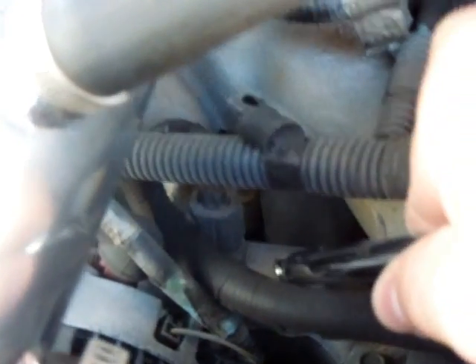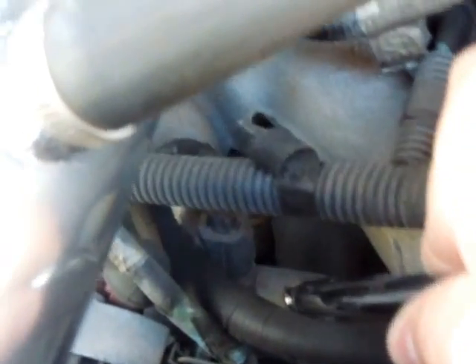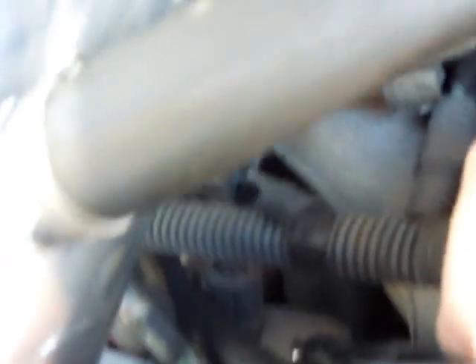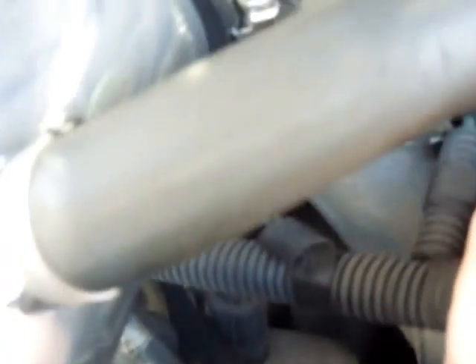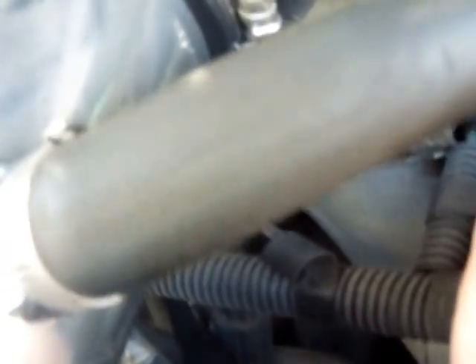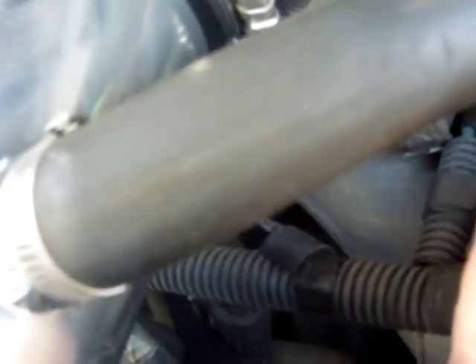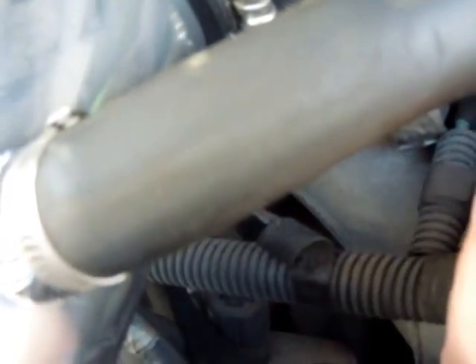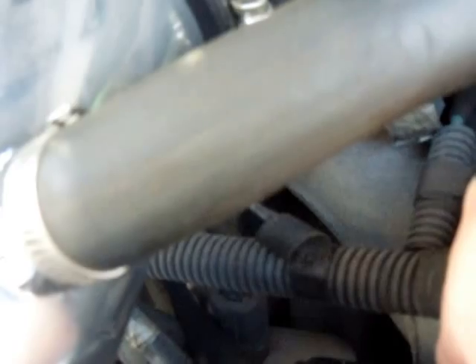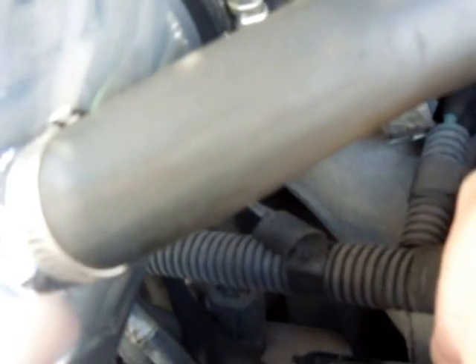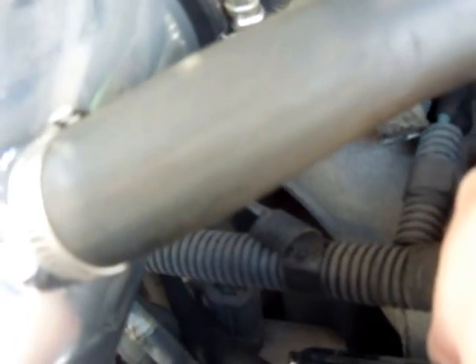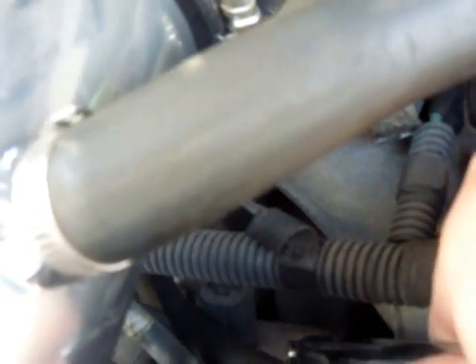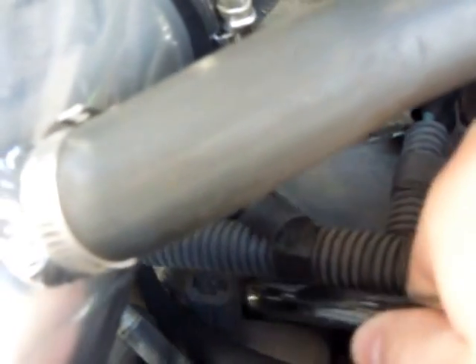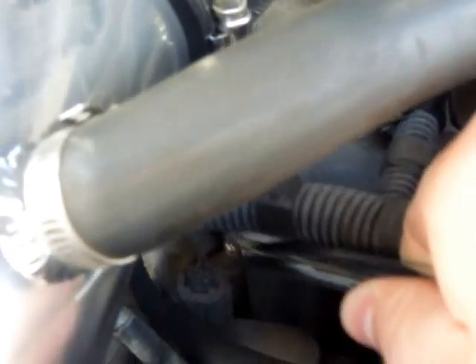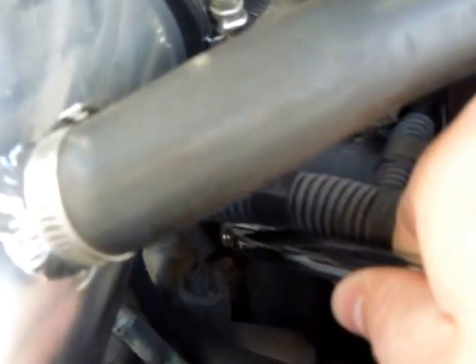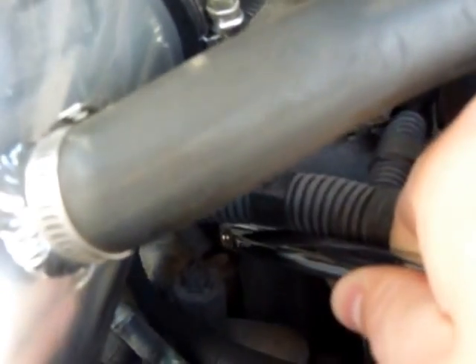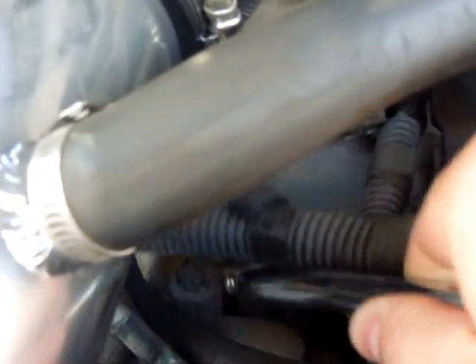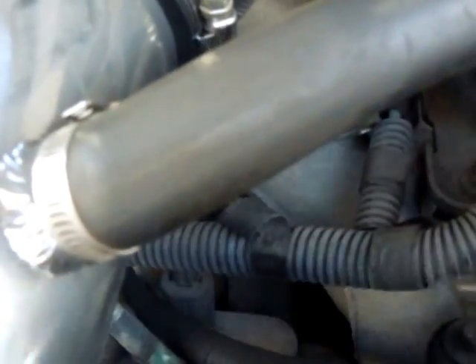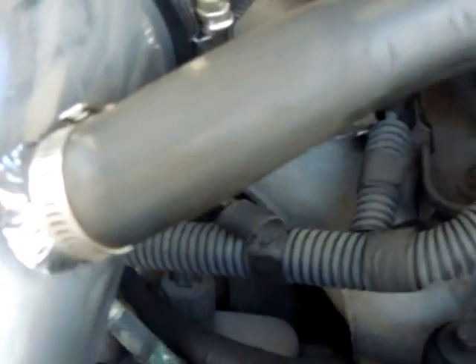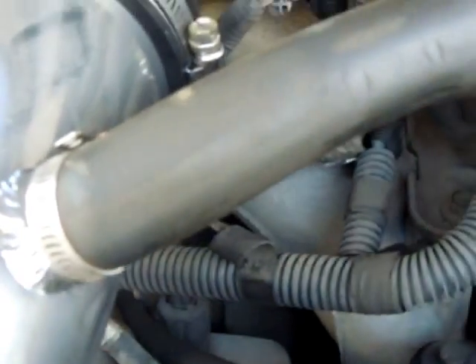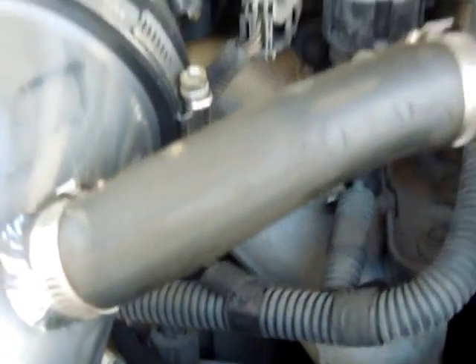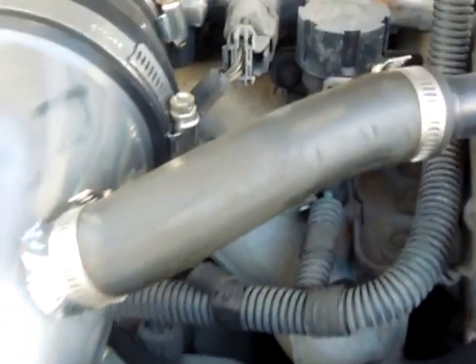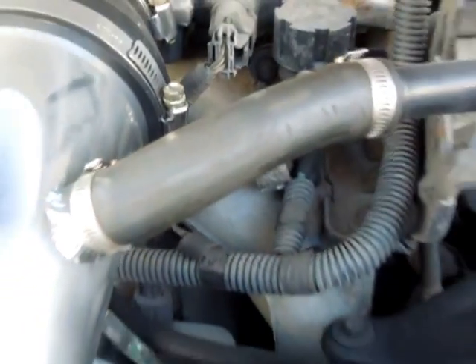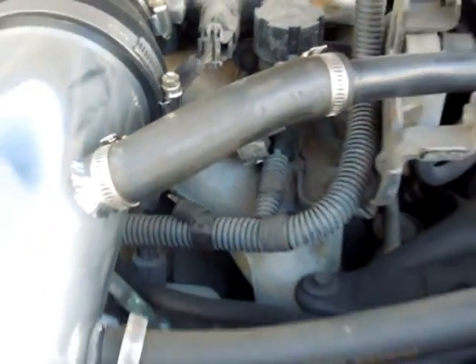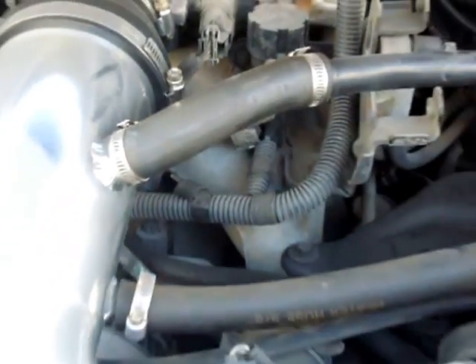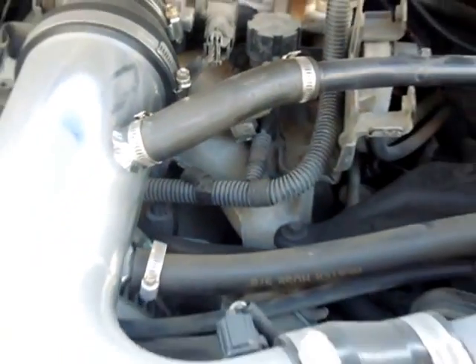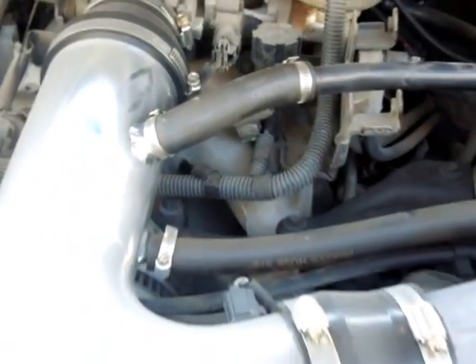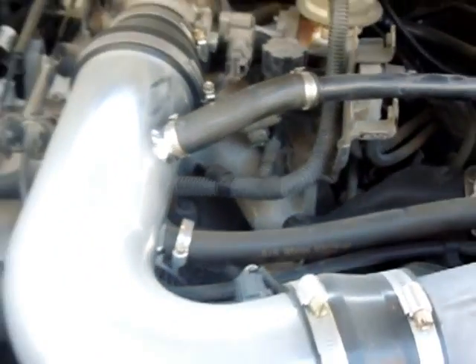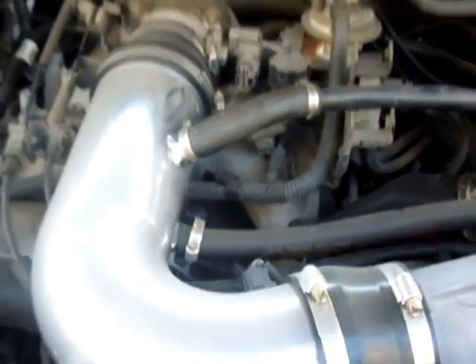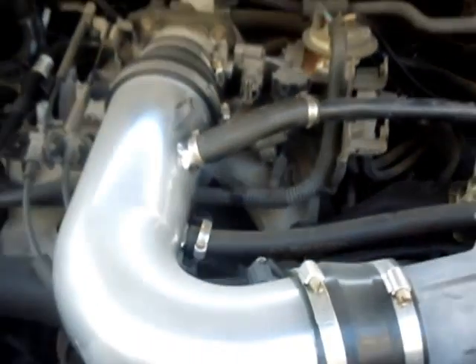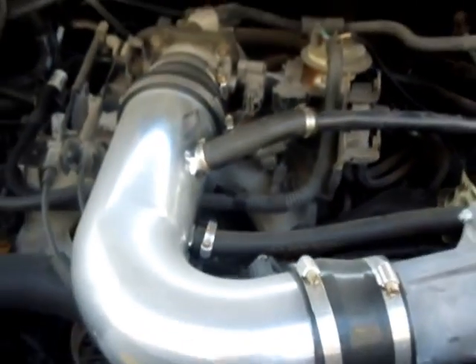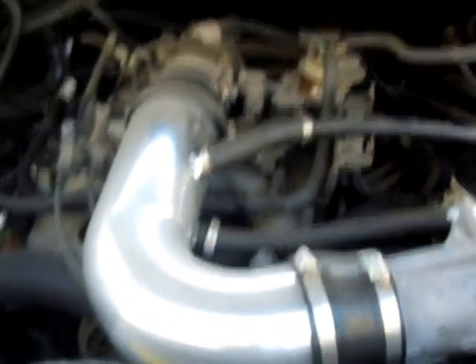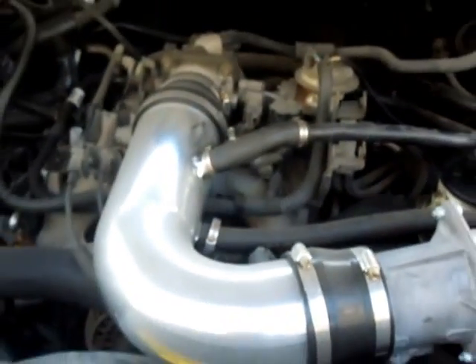Moving this out of the way, you can see where it feeds right into the block. Backing out, it's right kind of under your throttle body.